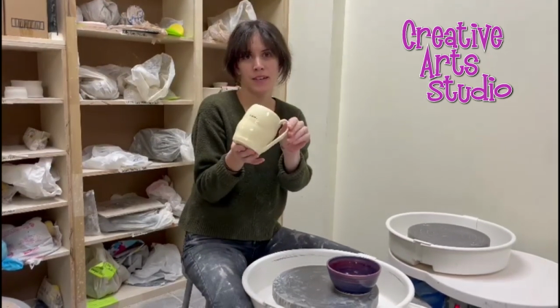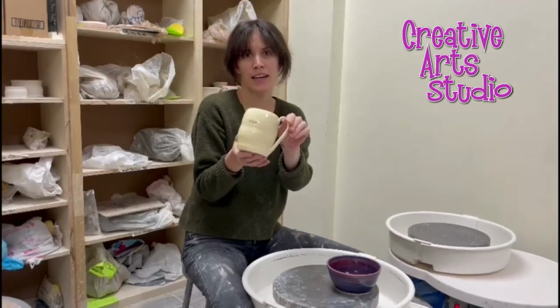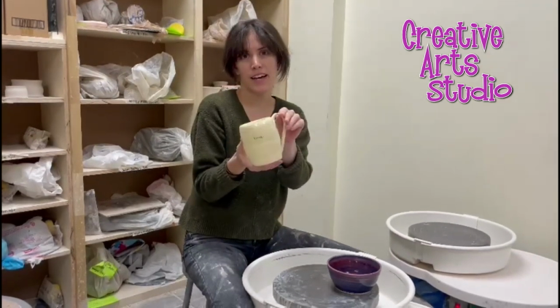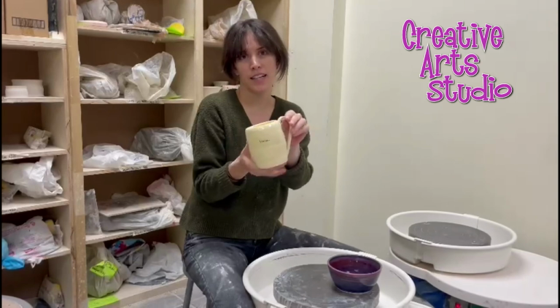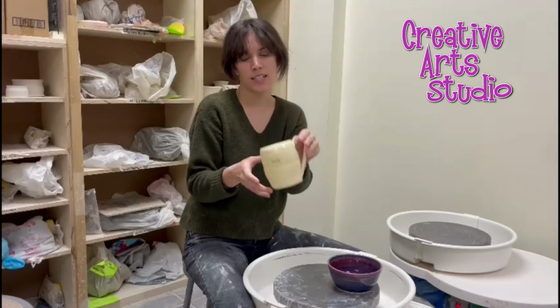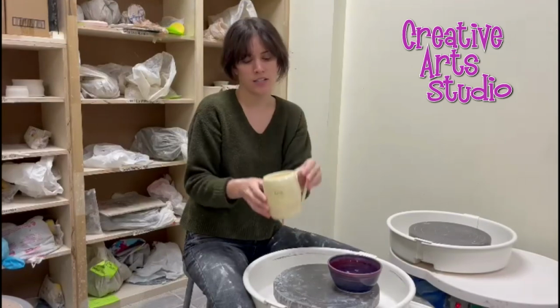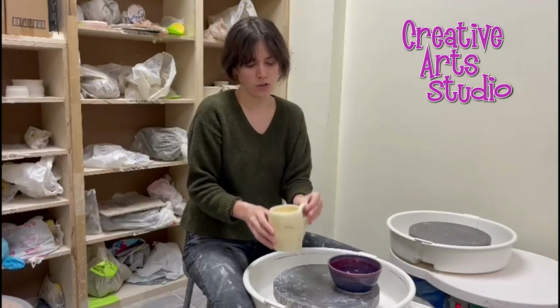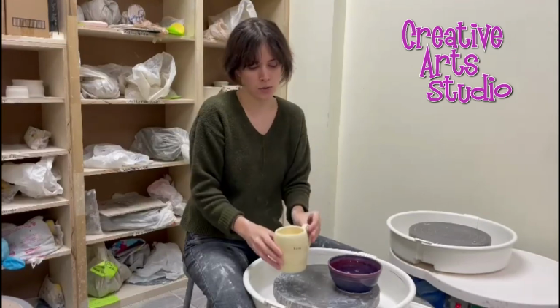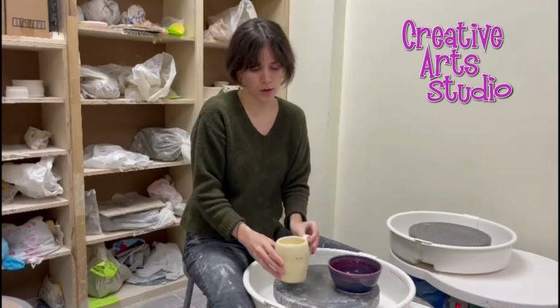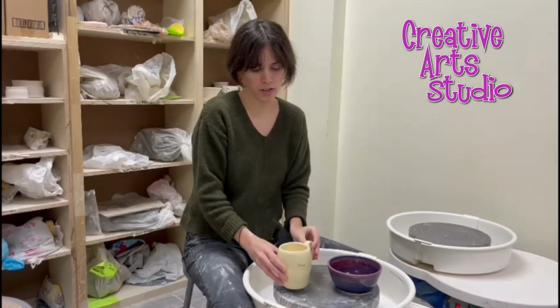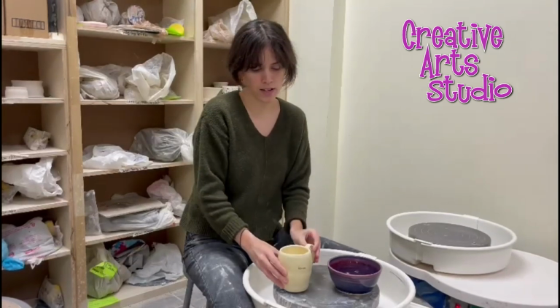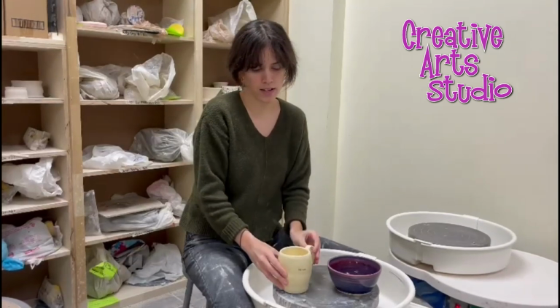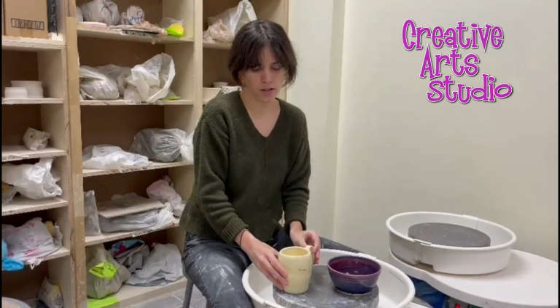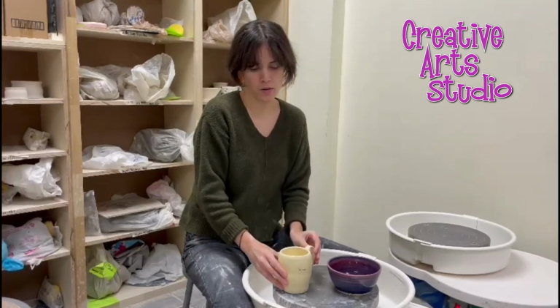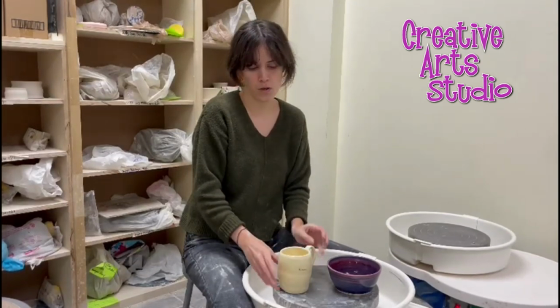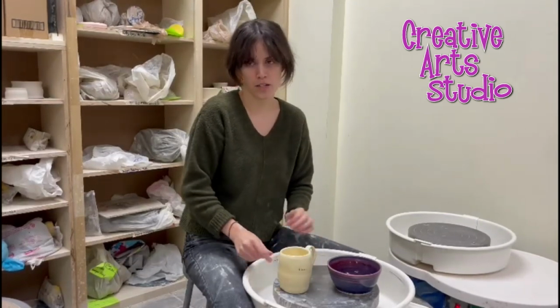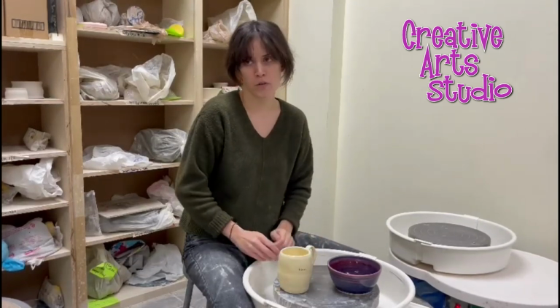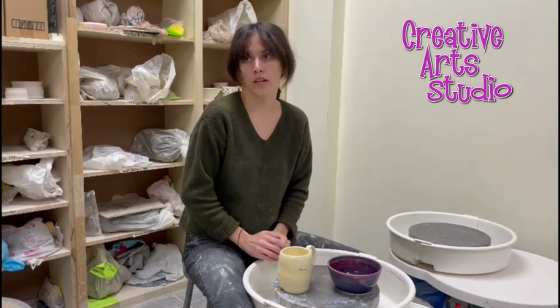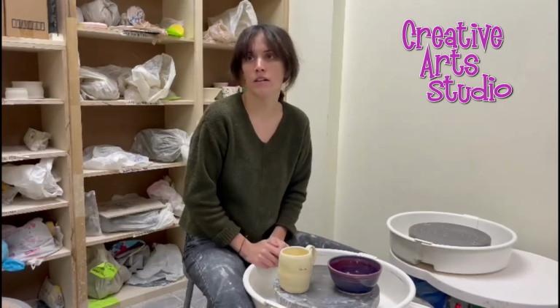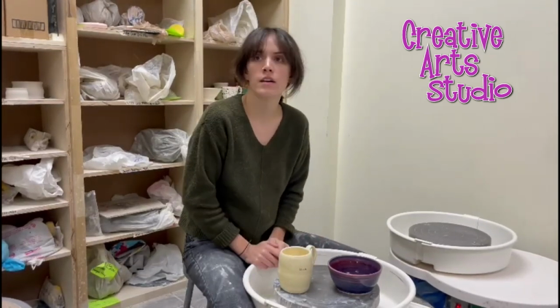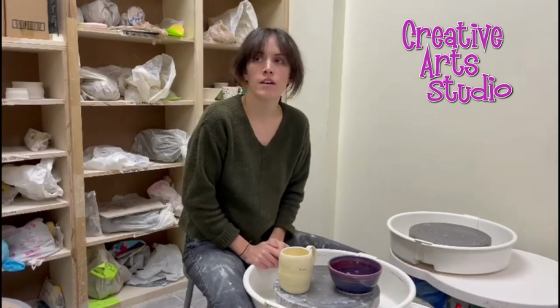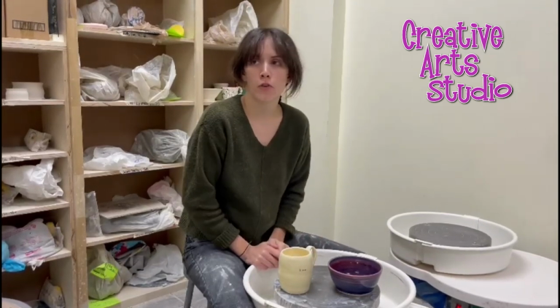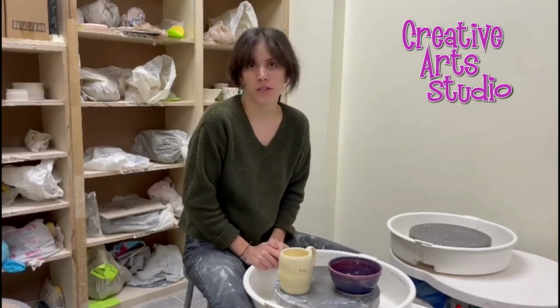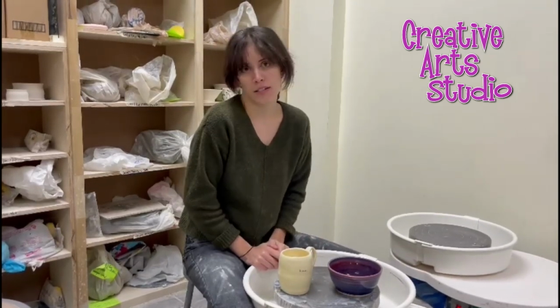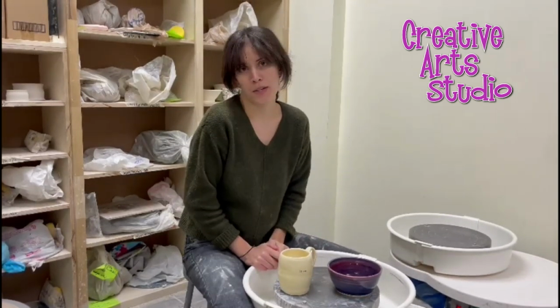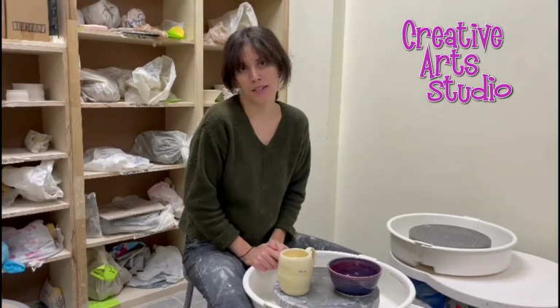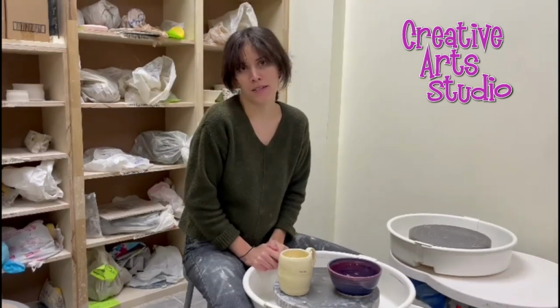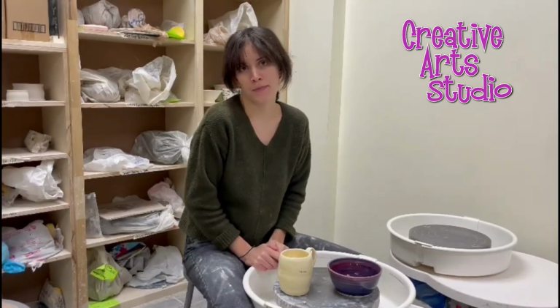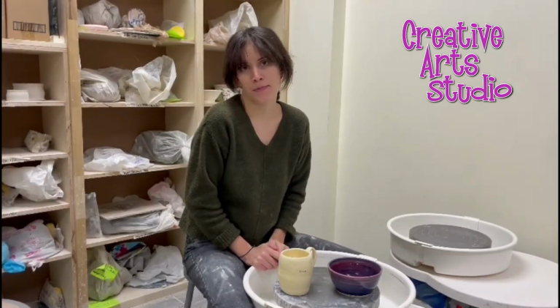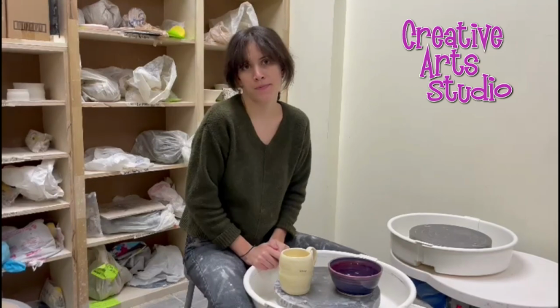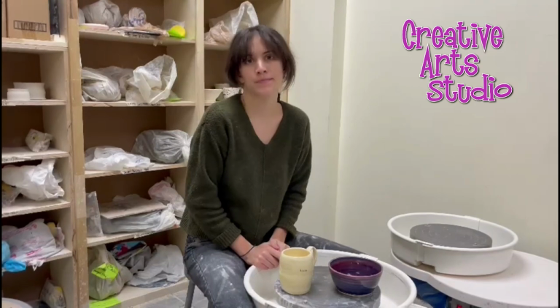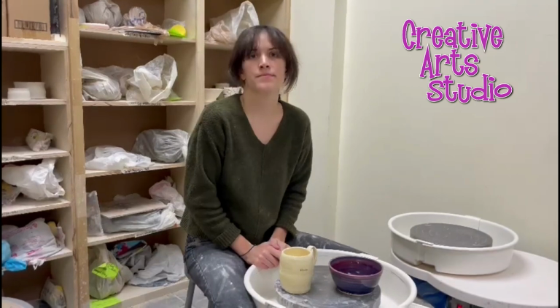That class is two hours on one day of the week for six weeks. We'll see you next time.